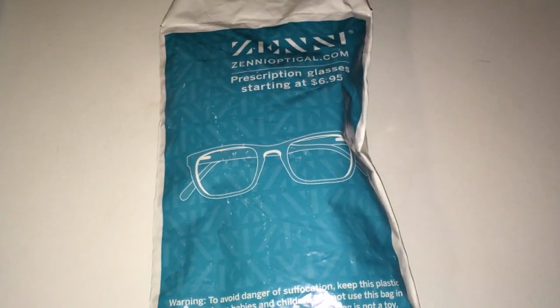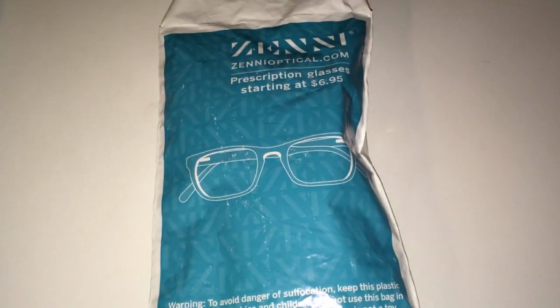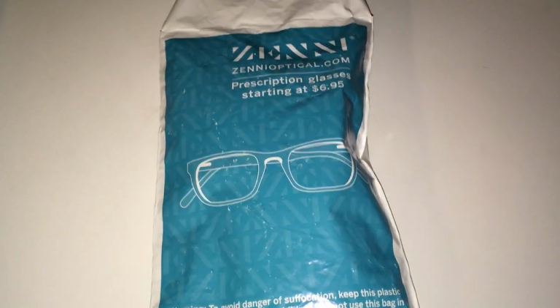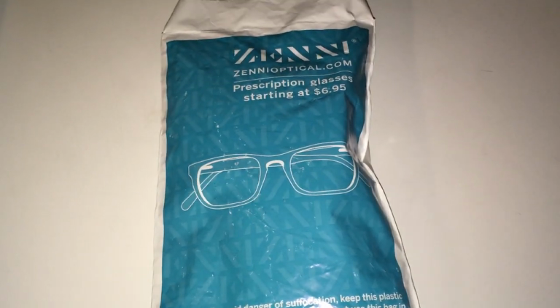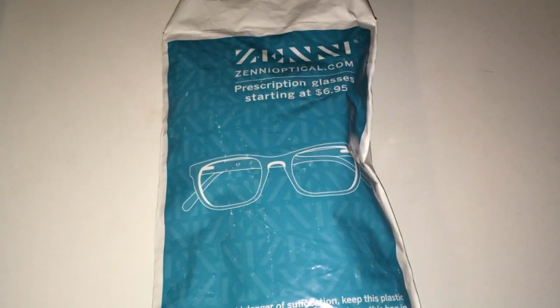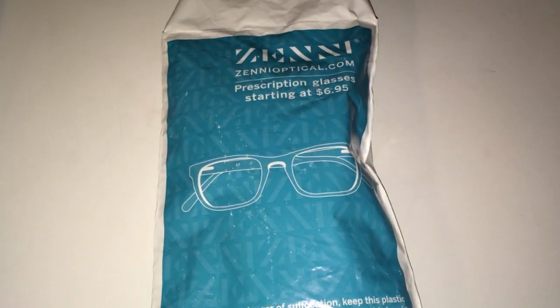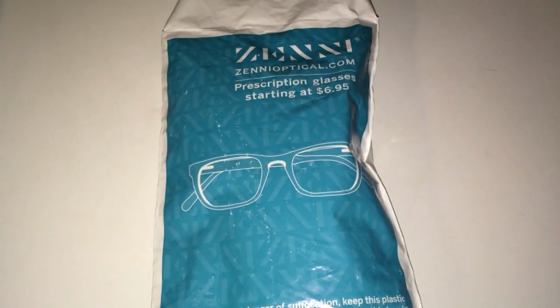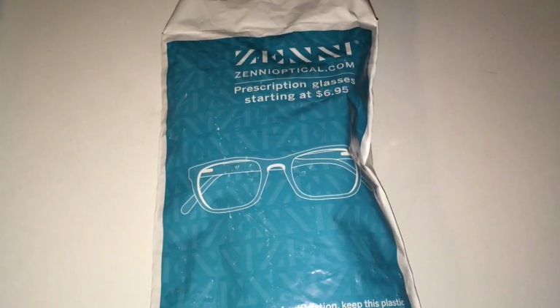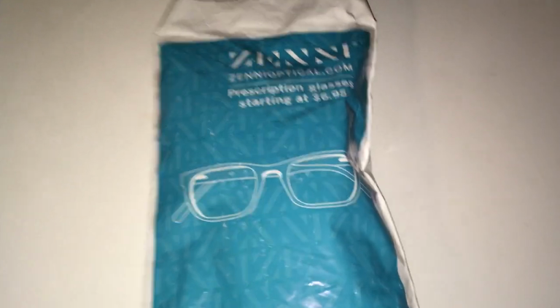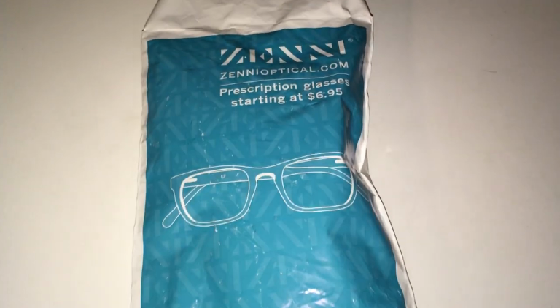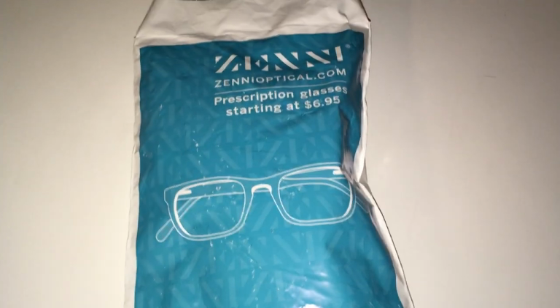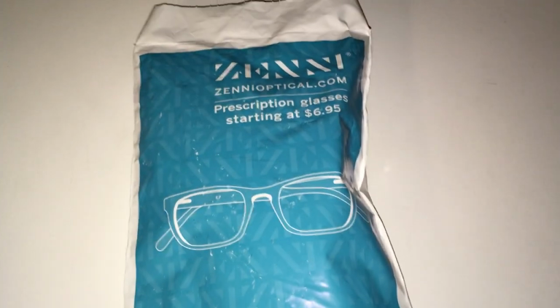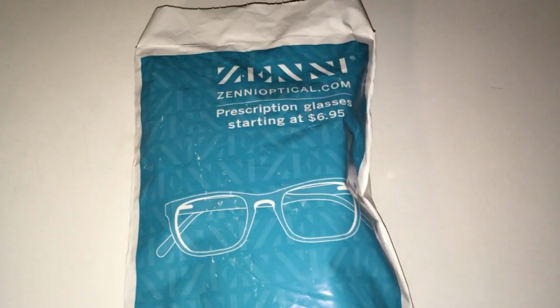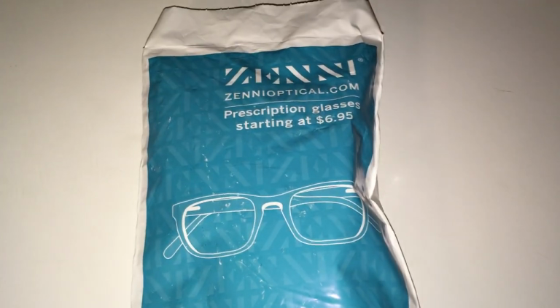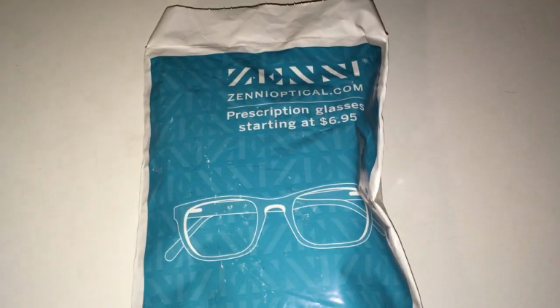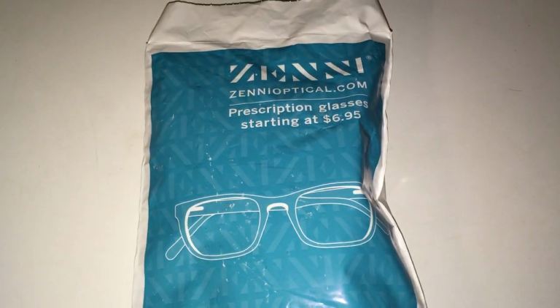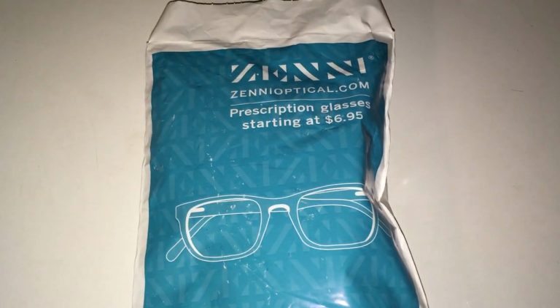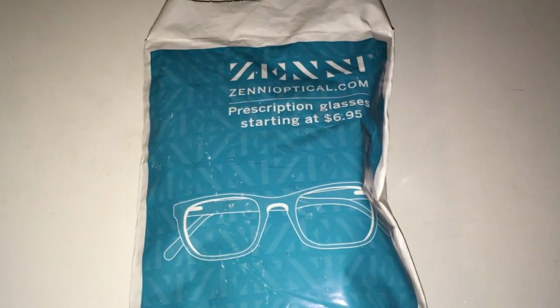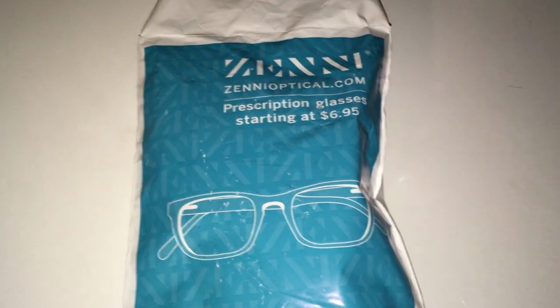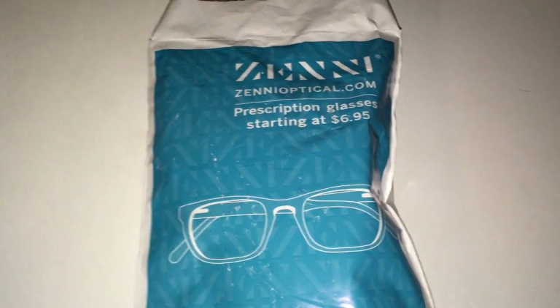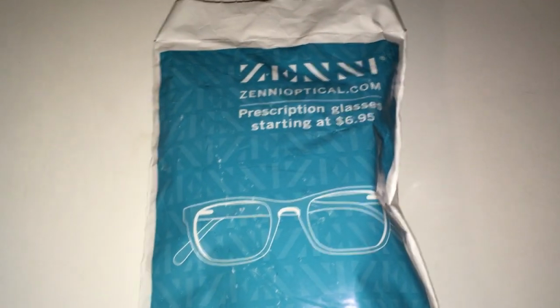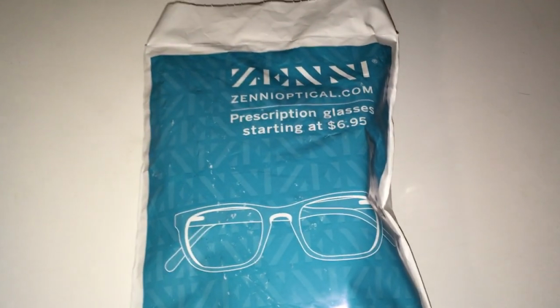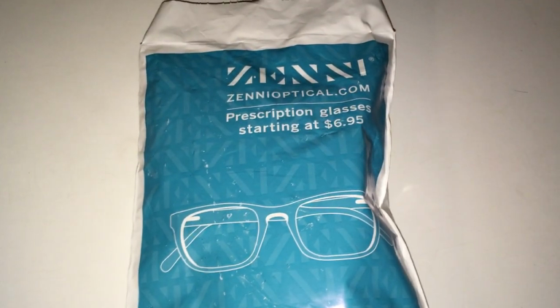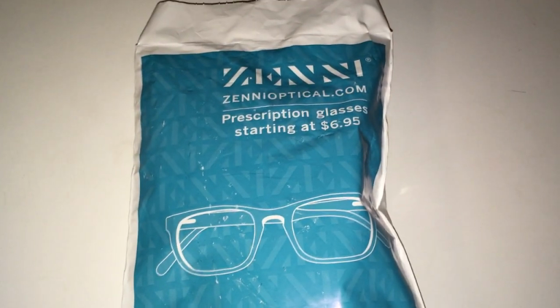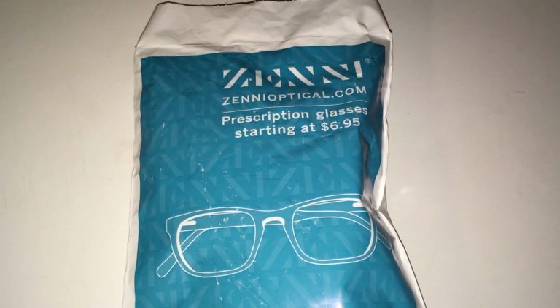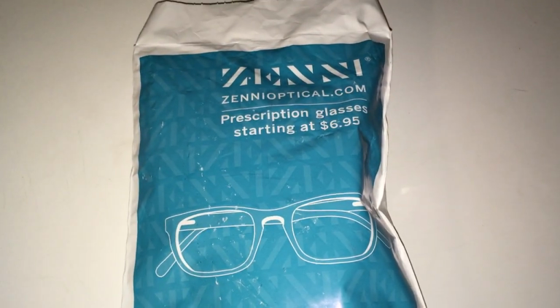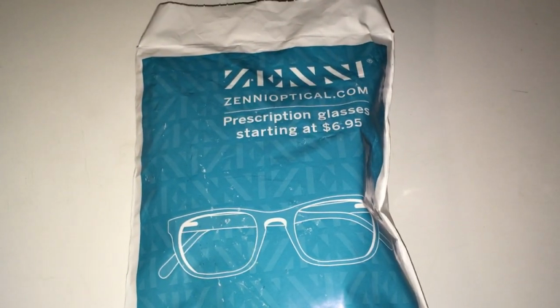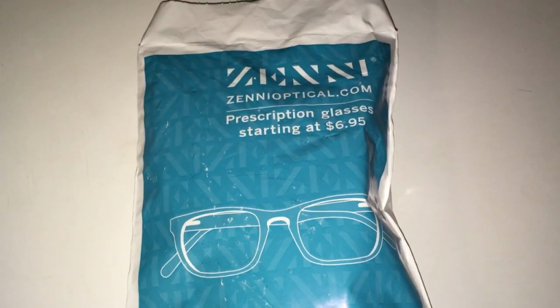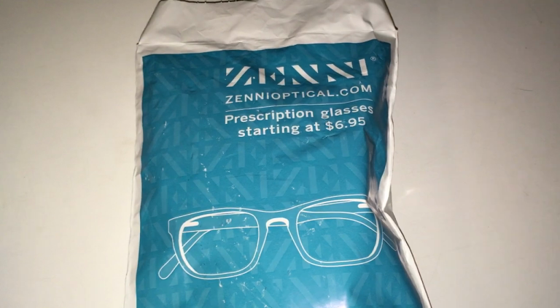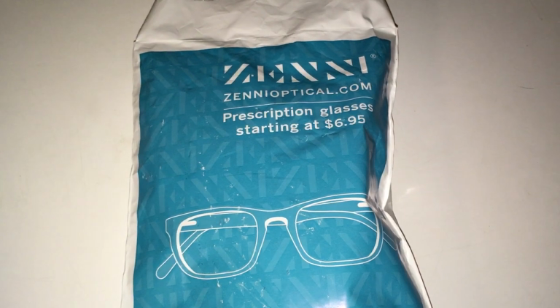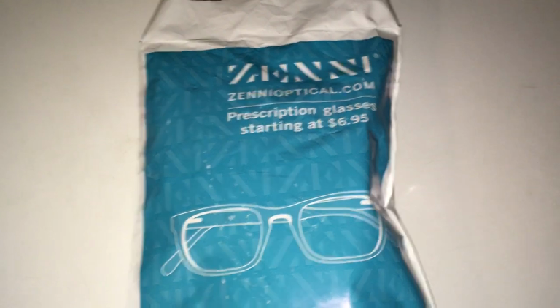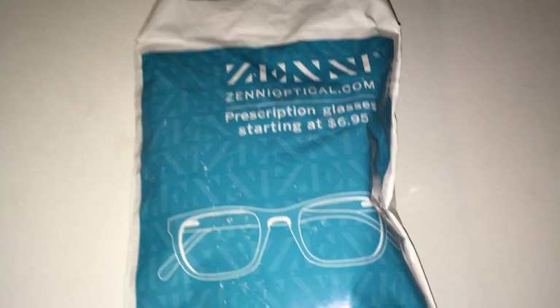What is up people? So today we're gonna be checking out some new eyeglasses from Zenni.